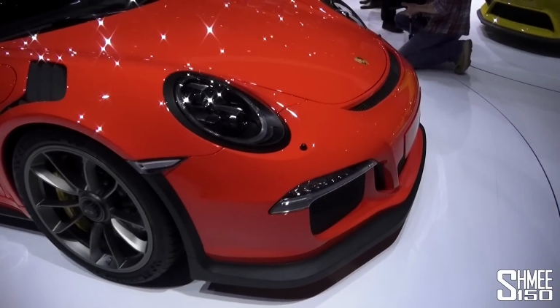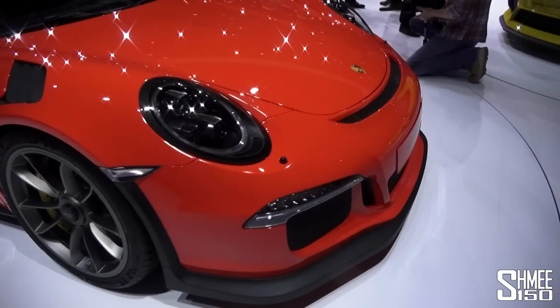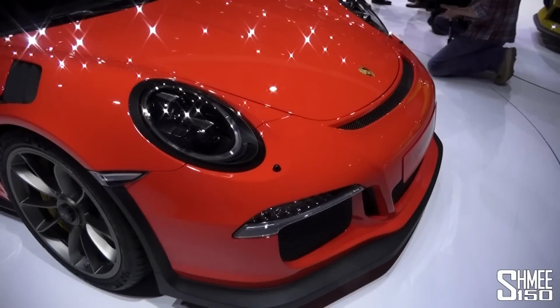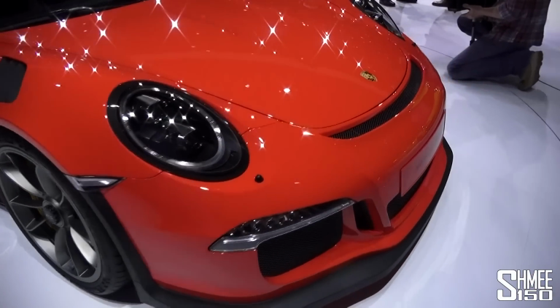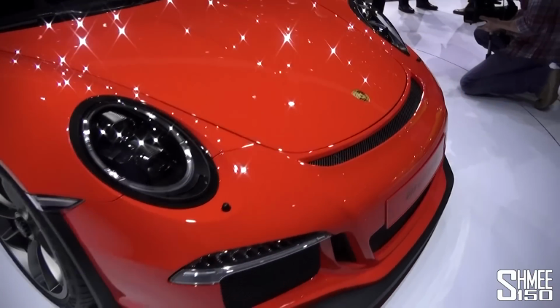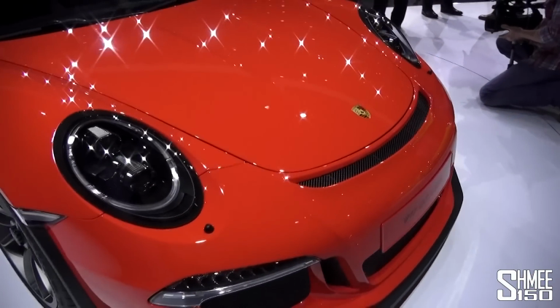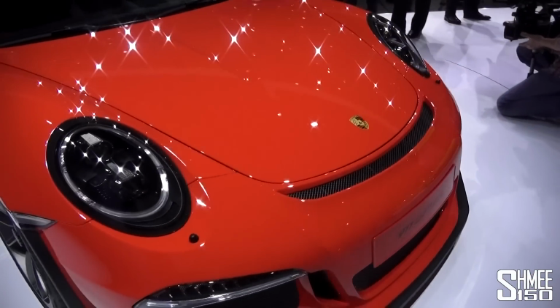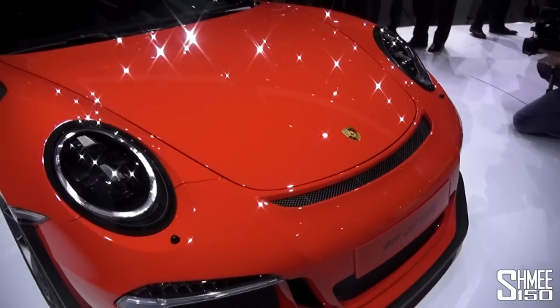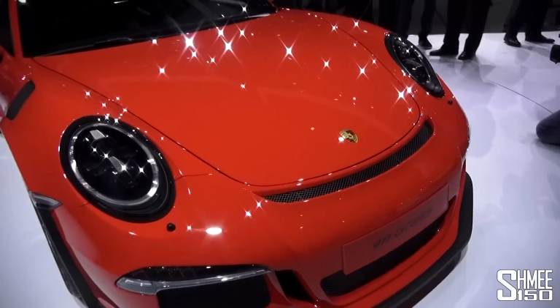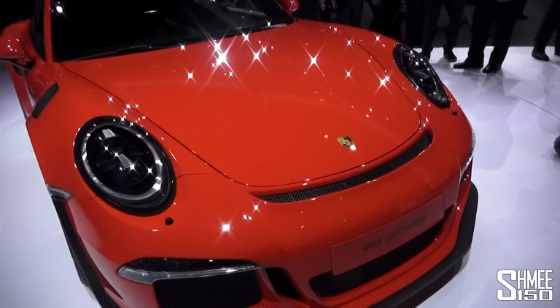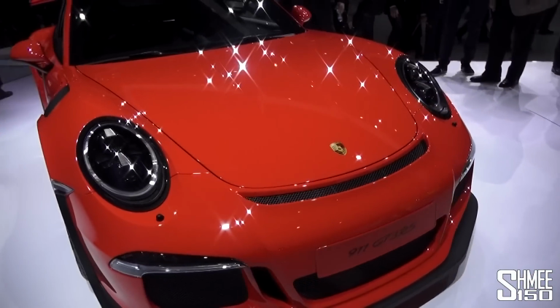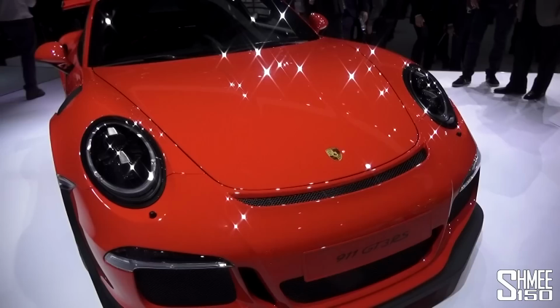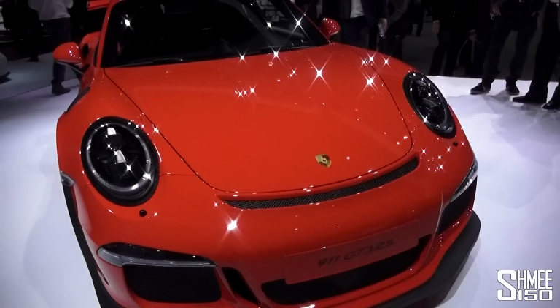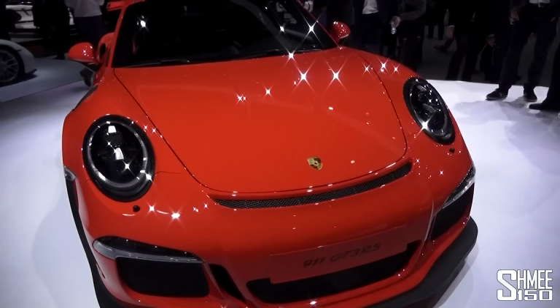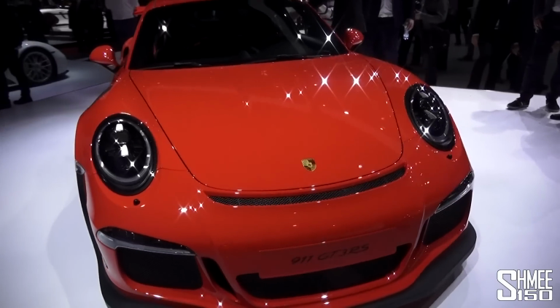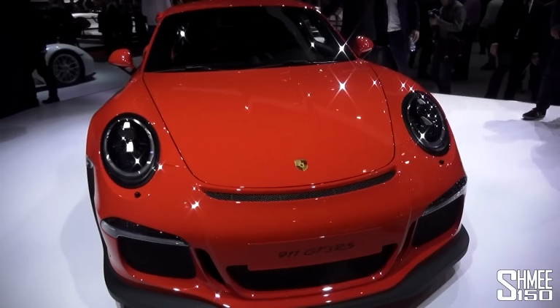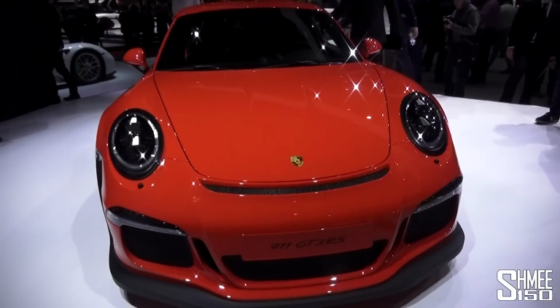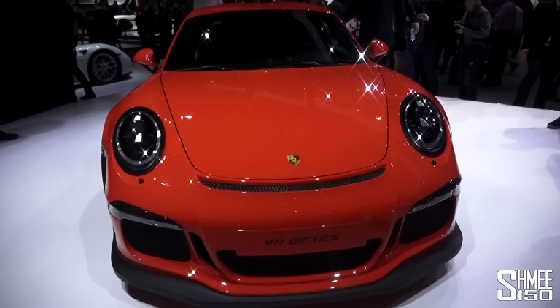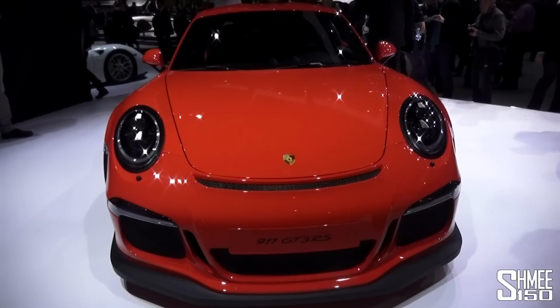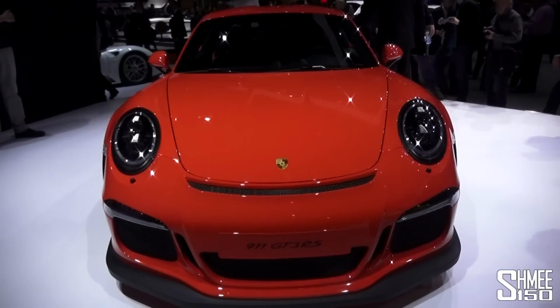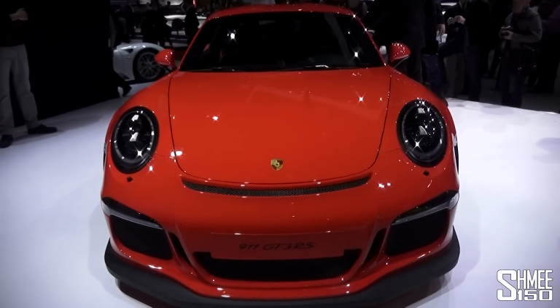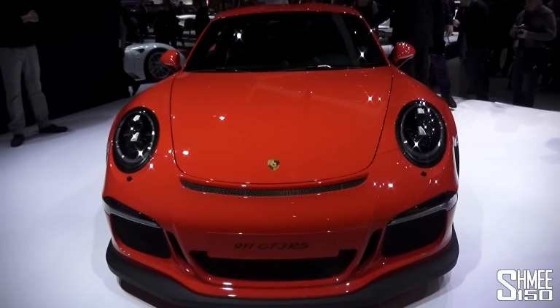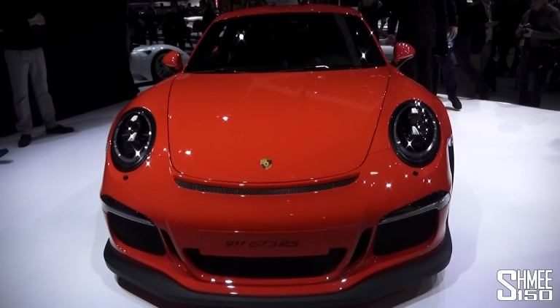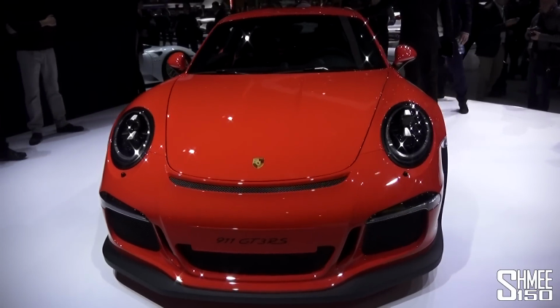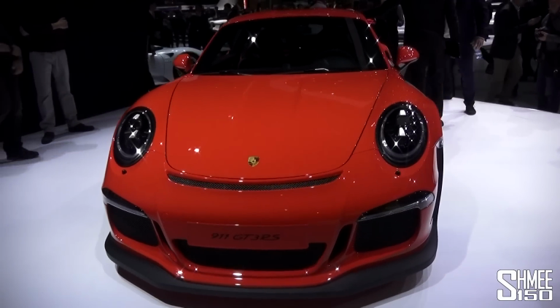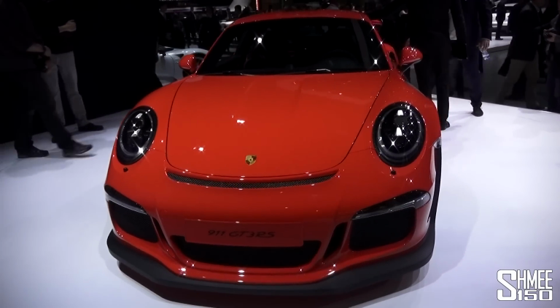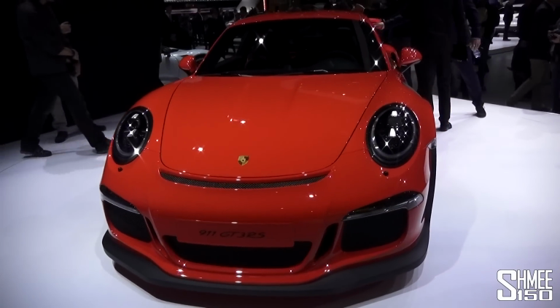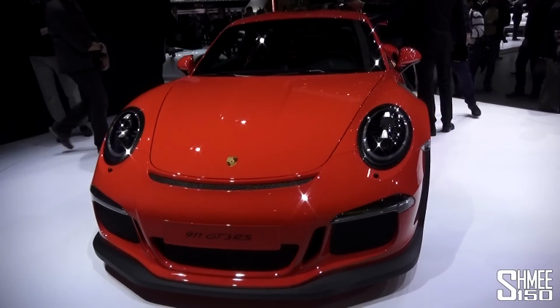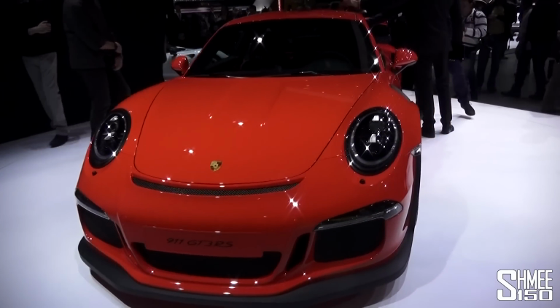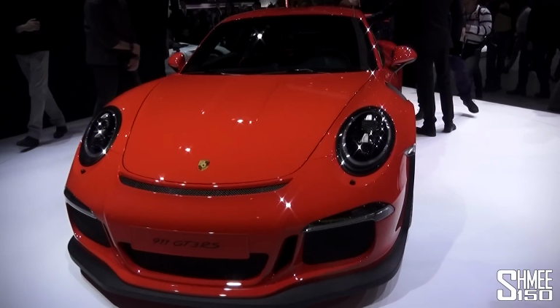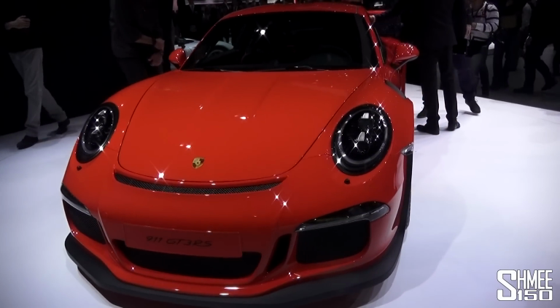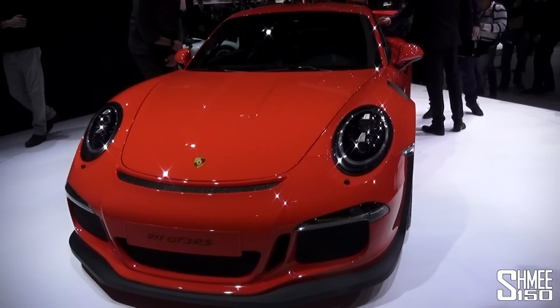Porsche held the reveal of the car until today rather than at the VW Group preview, just to make it a little bit more special here at the Geneva Motor Show.